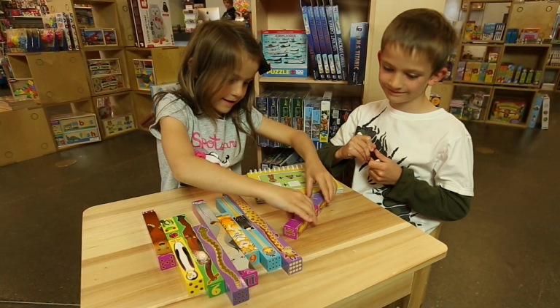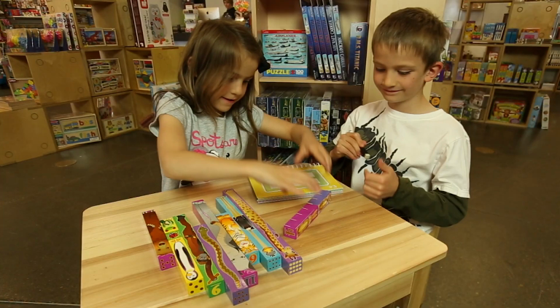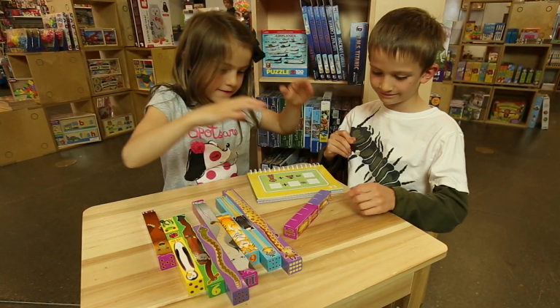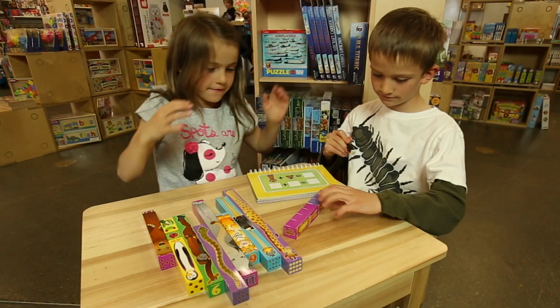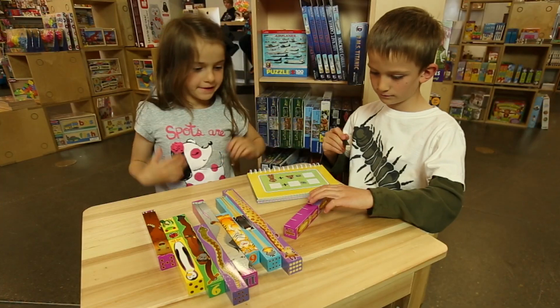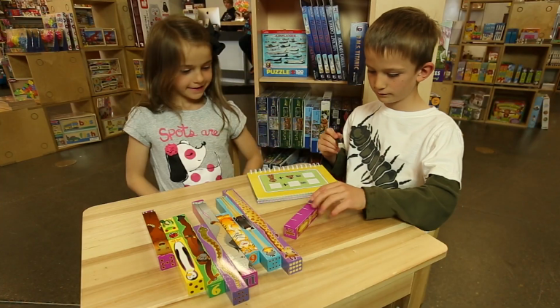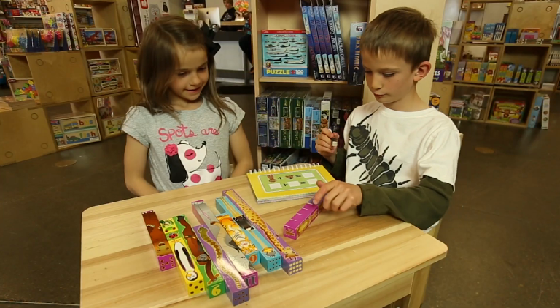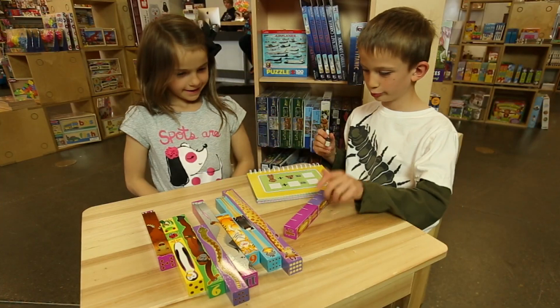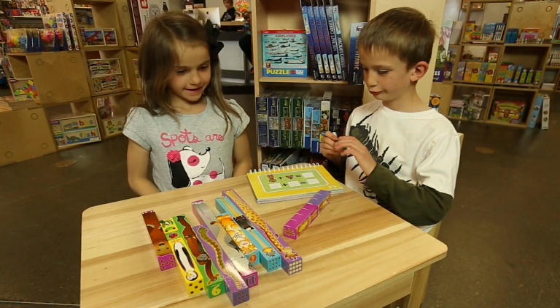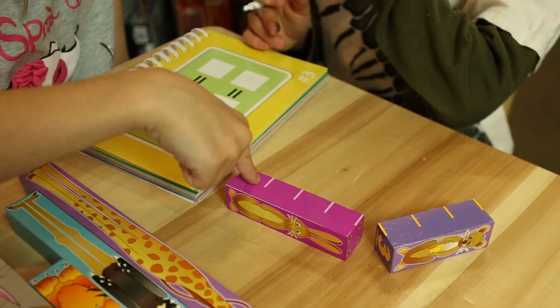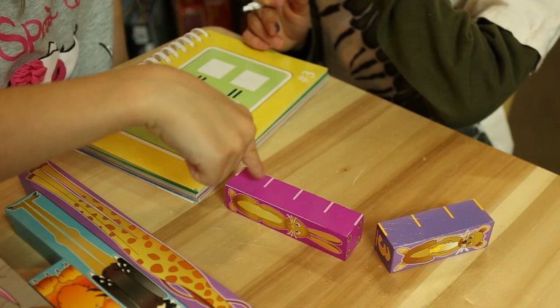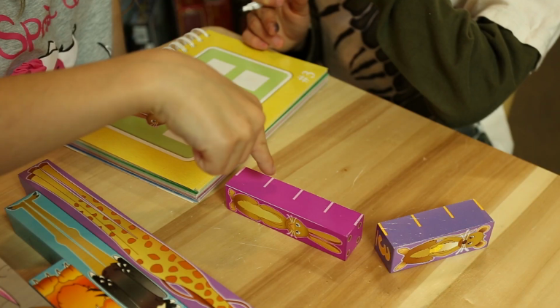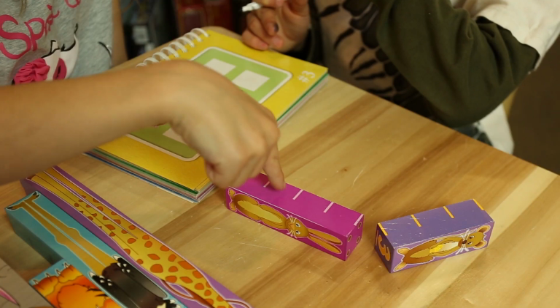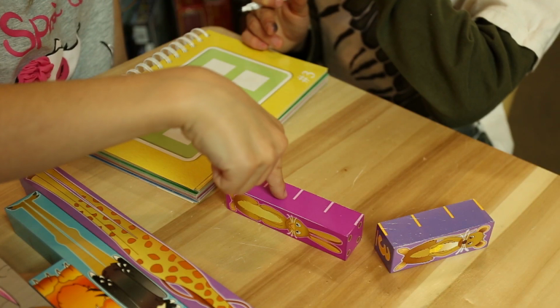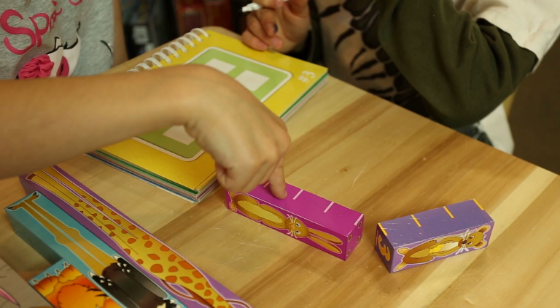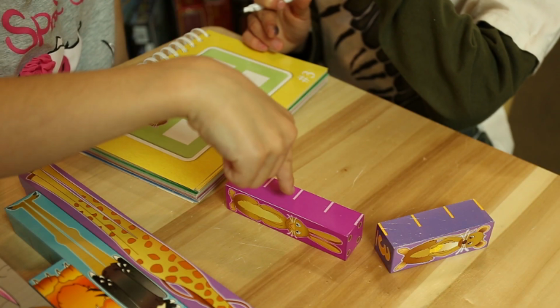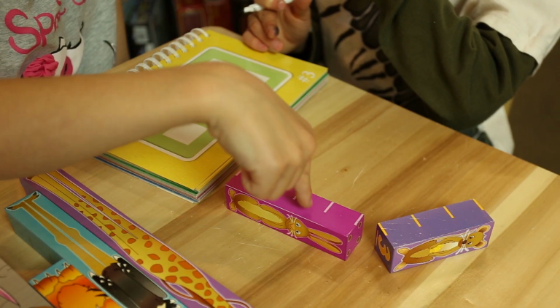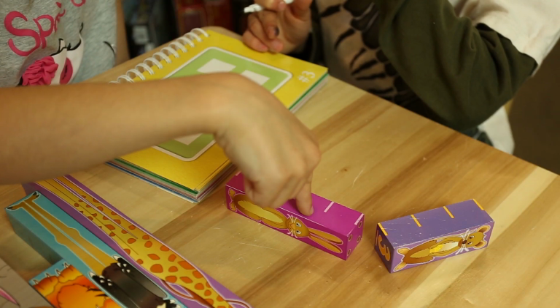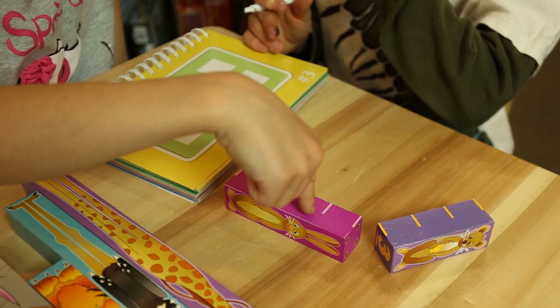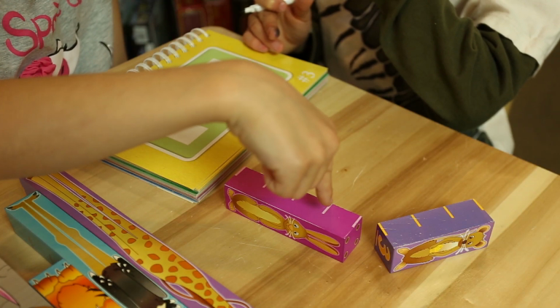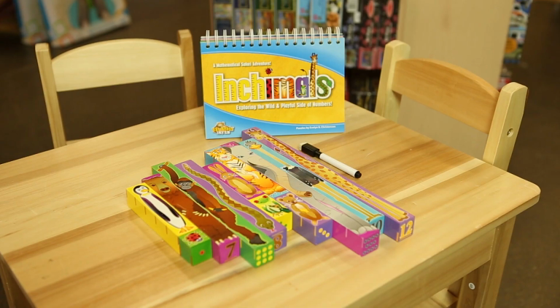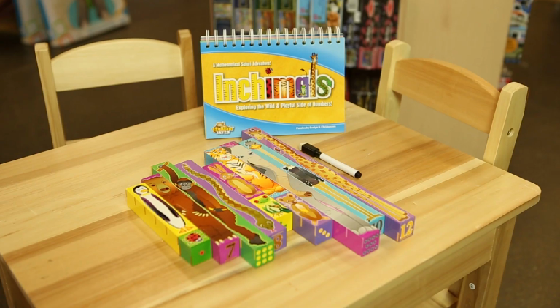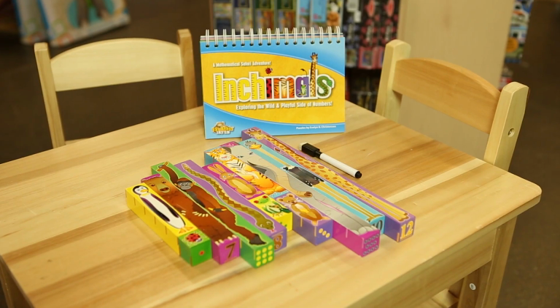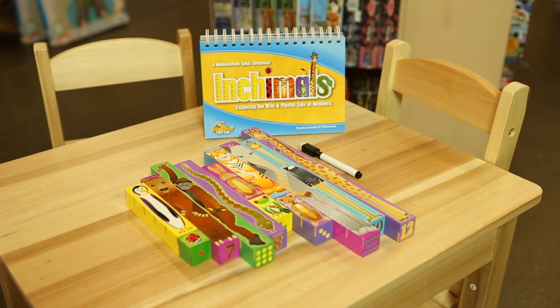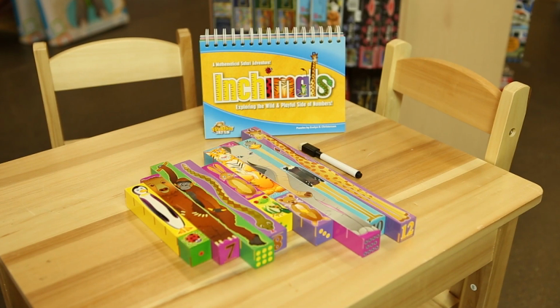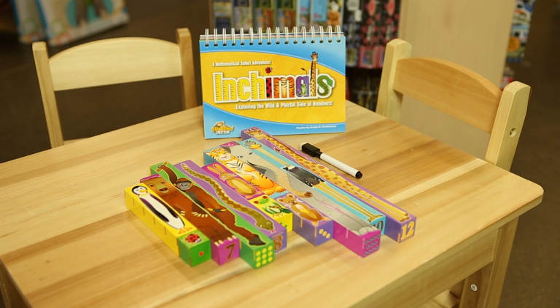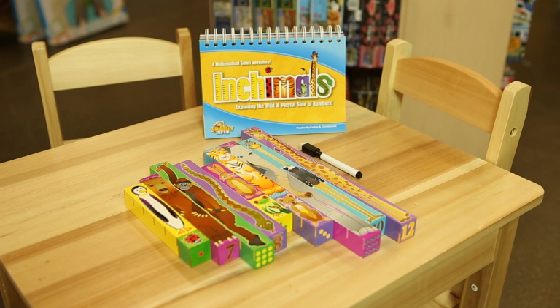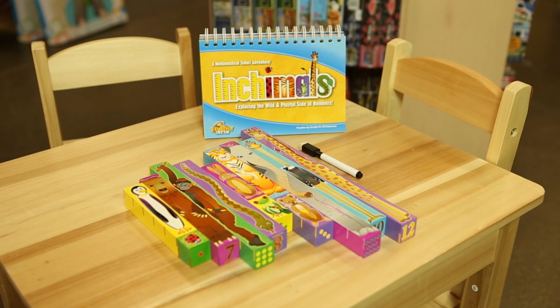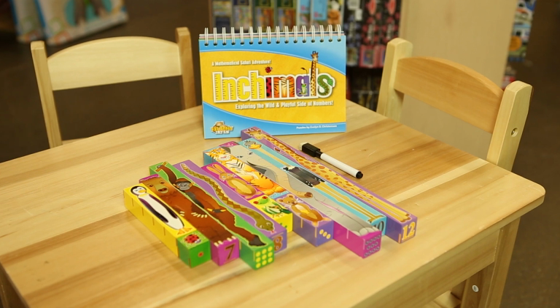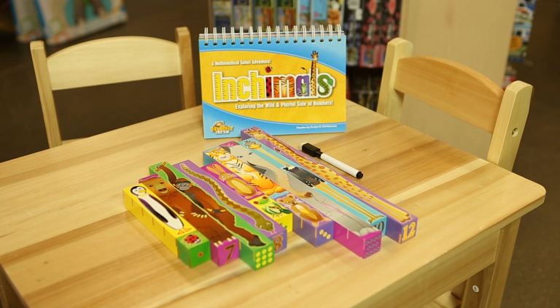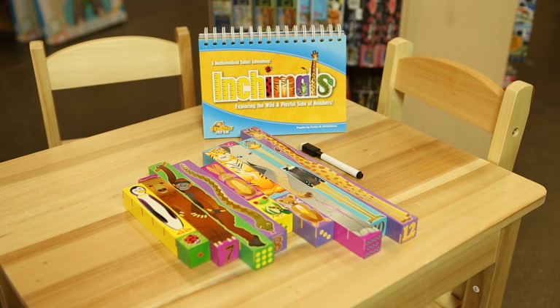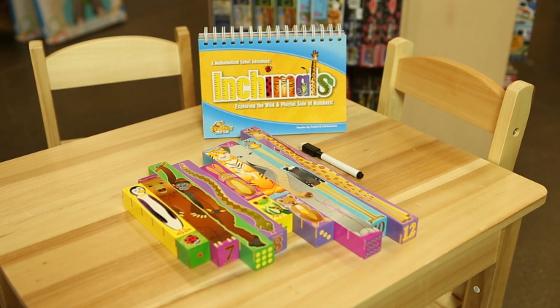Recommended for ages three and up. Any way you count it, Inchimals is a mathematical safari adventure.